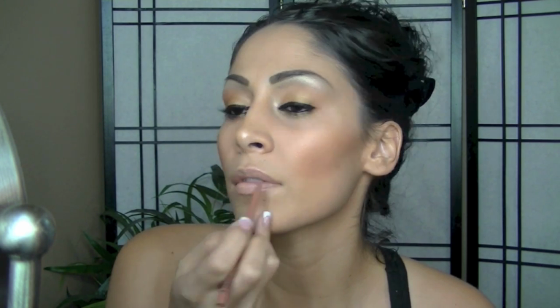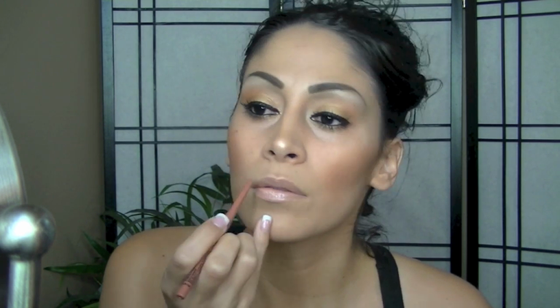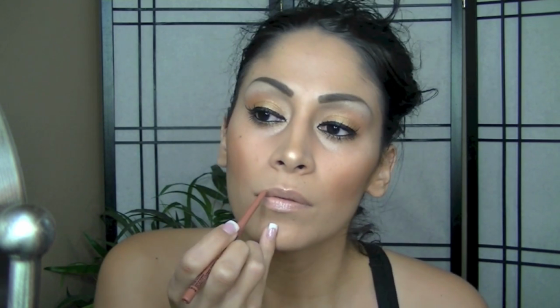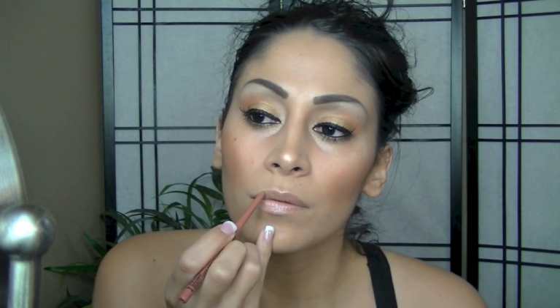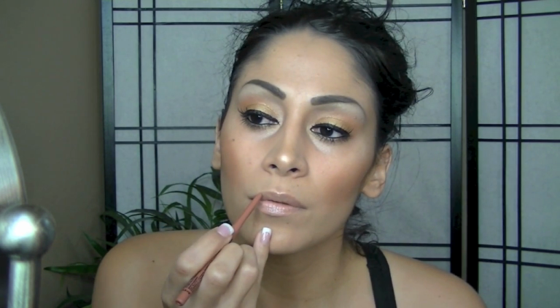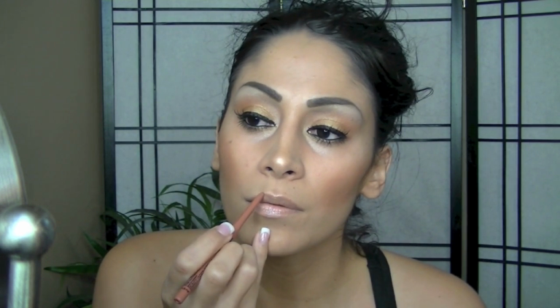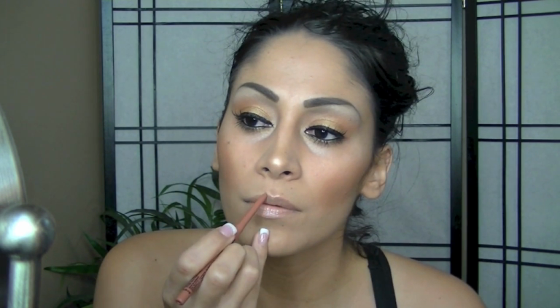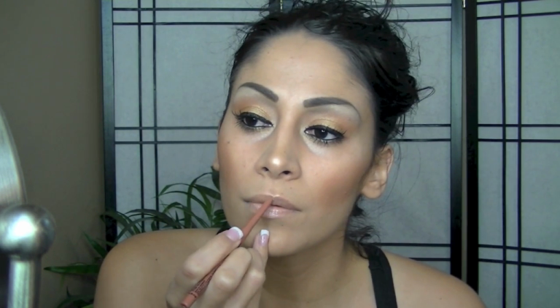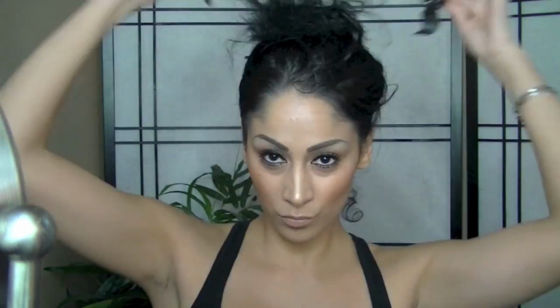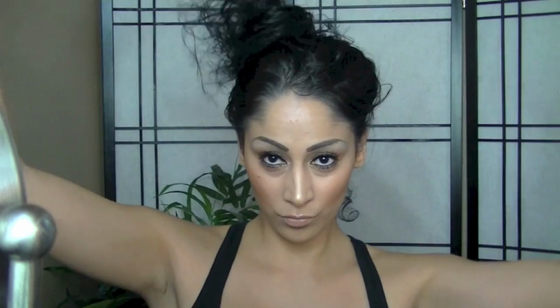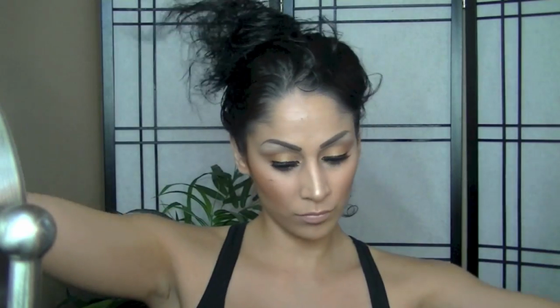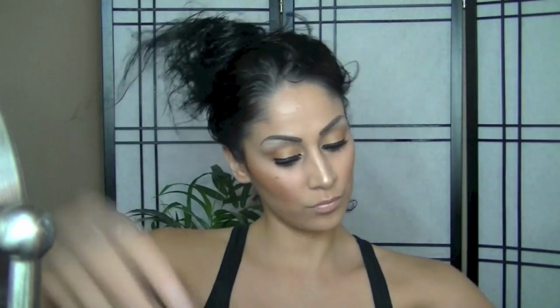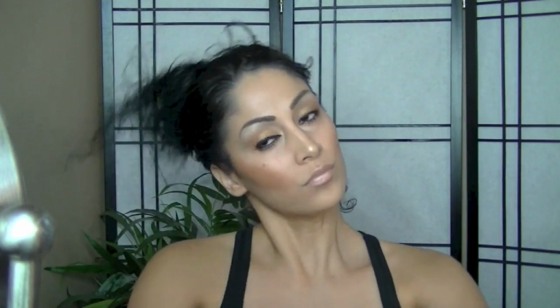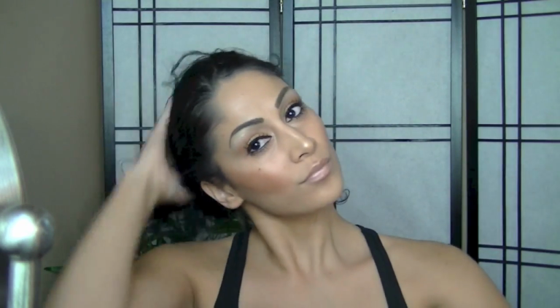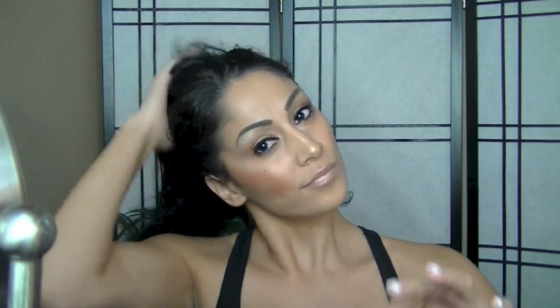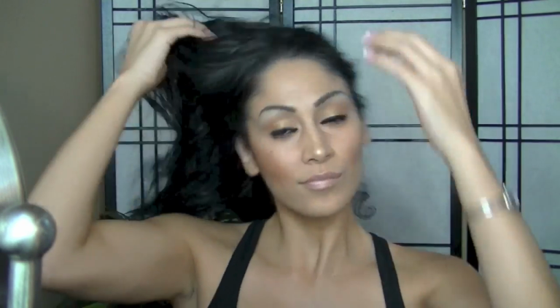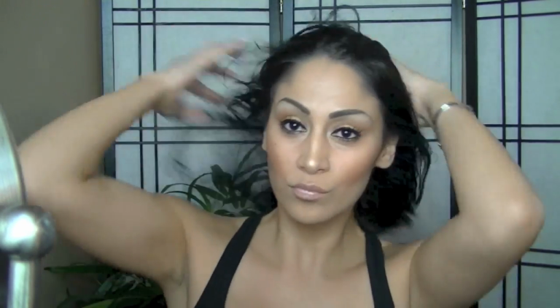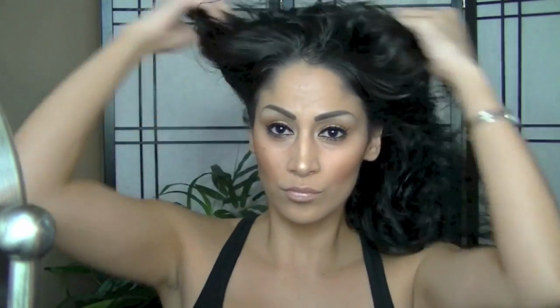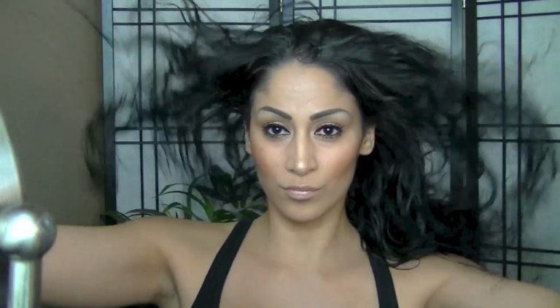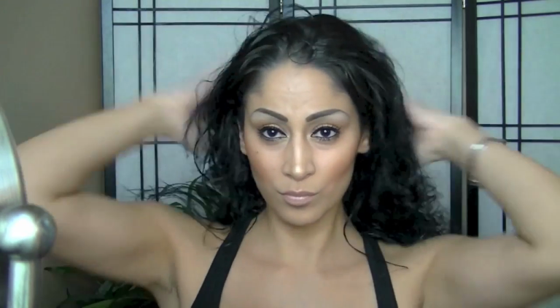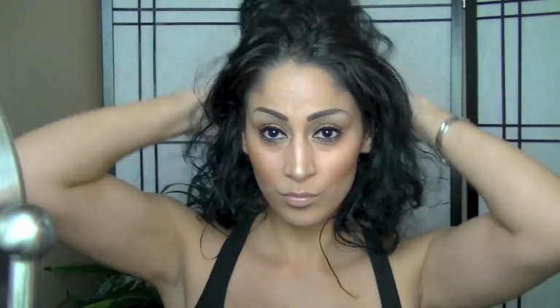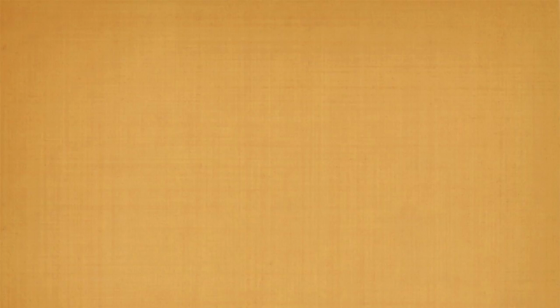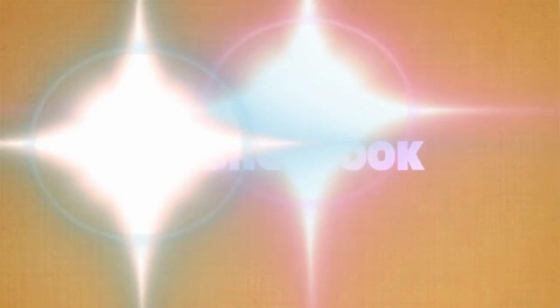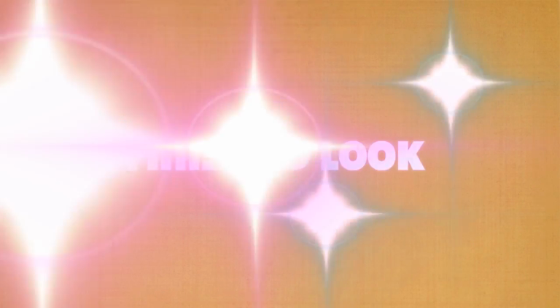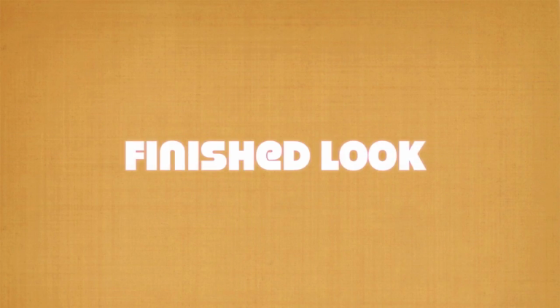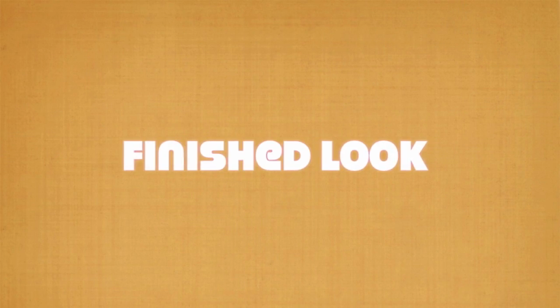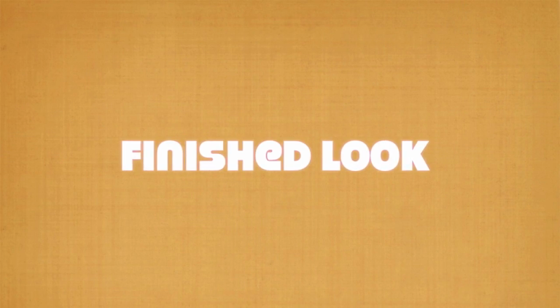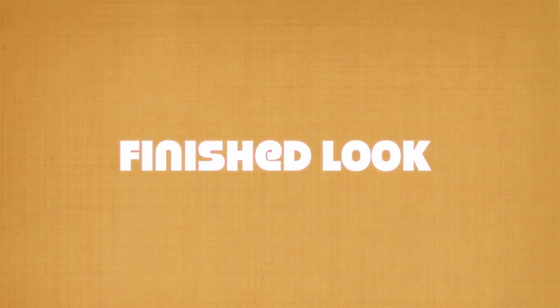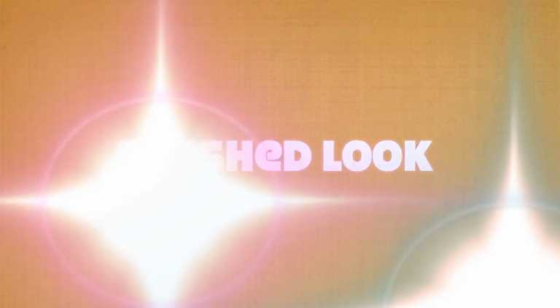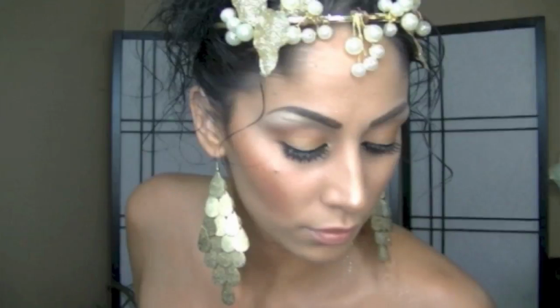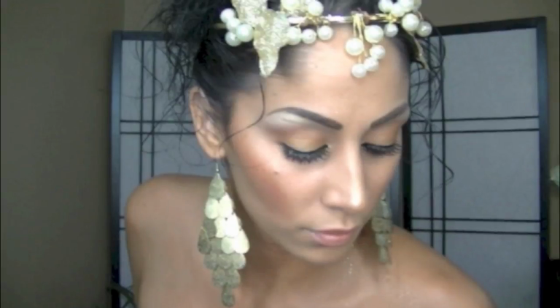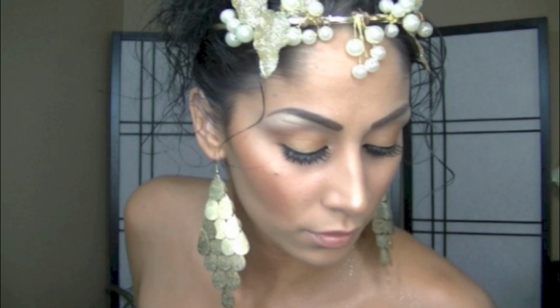Now some accessories and hair, and here is the finishing look.